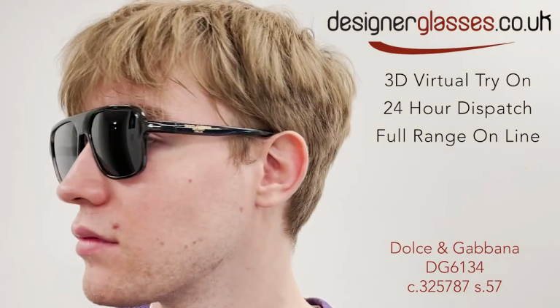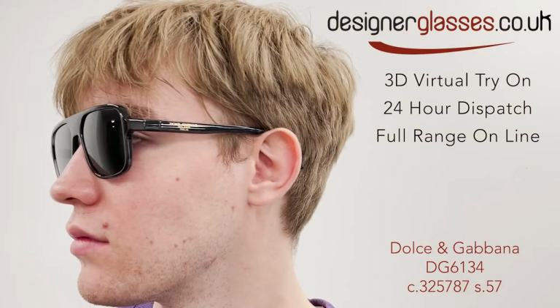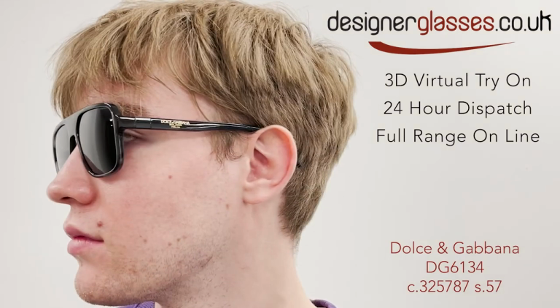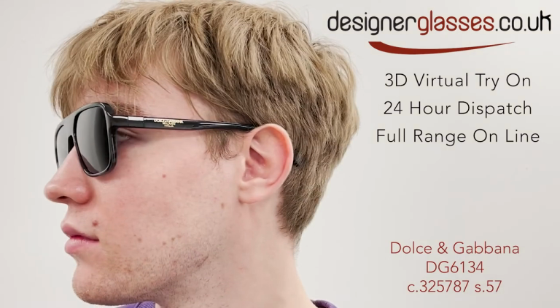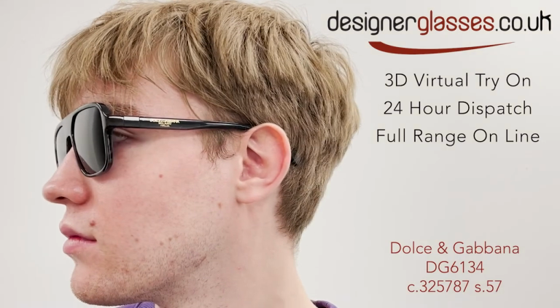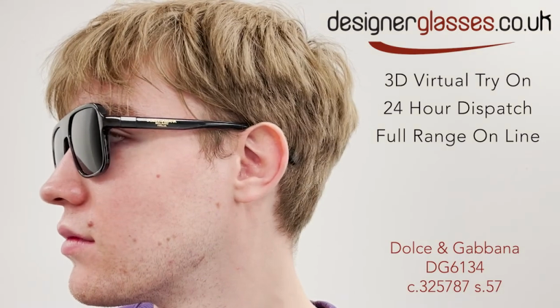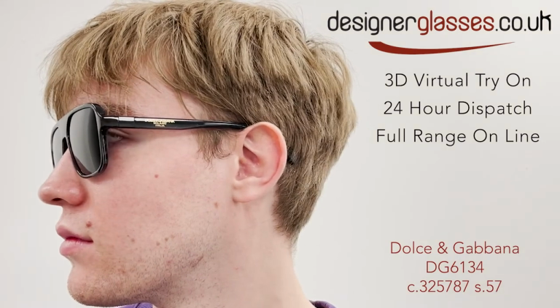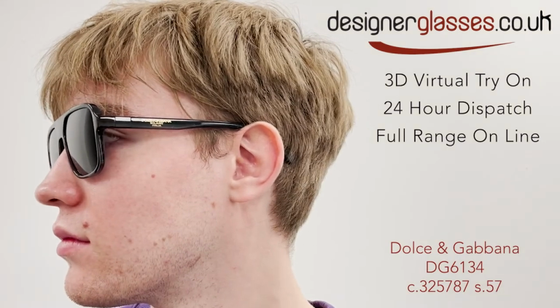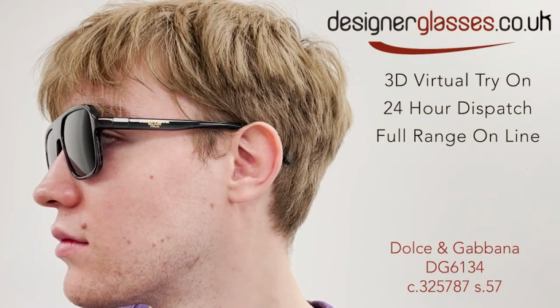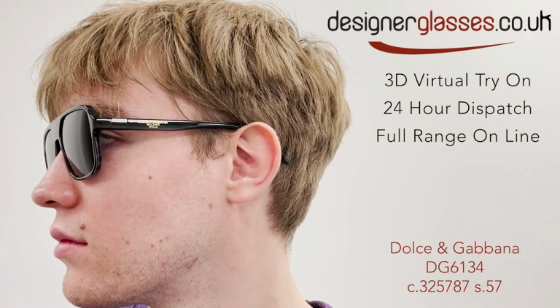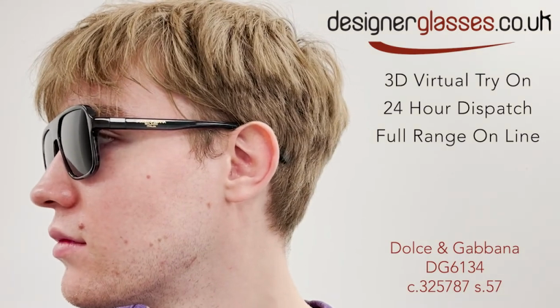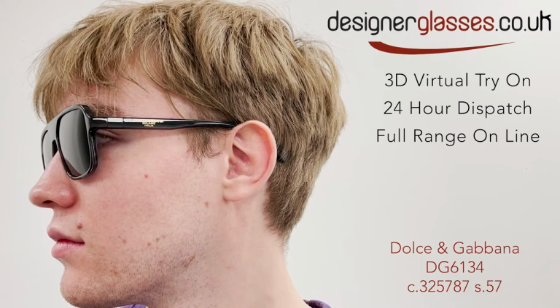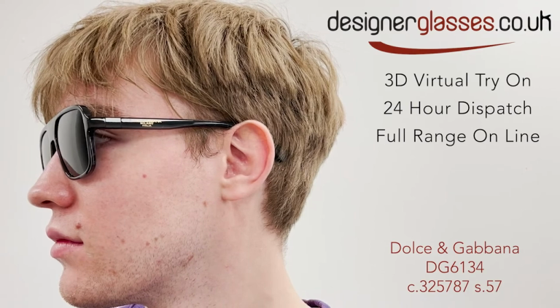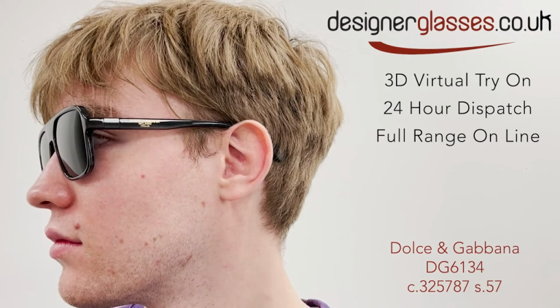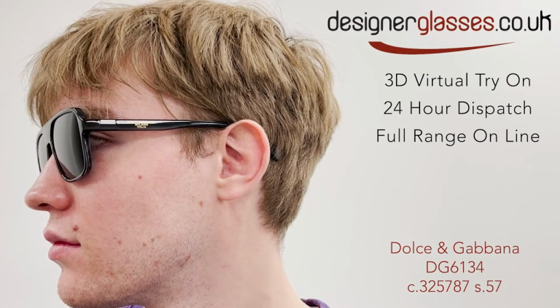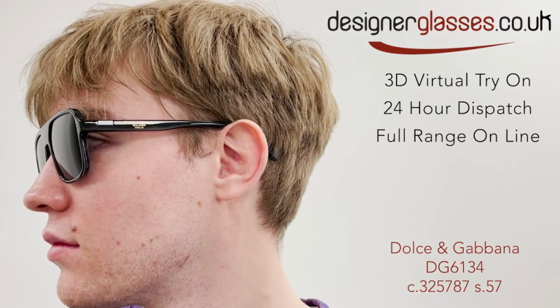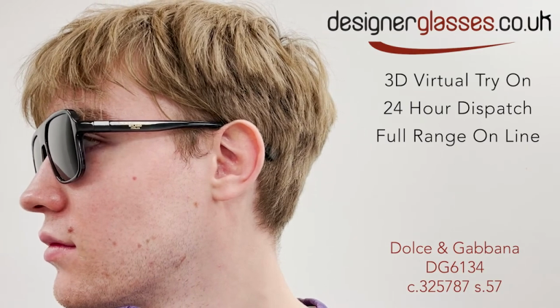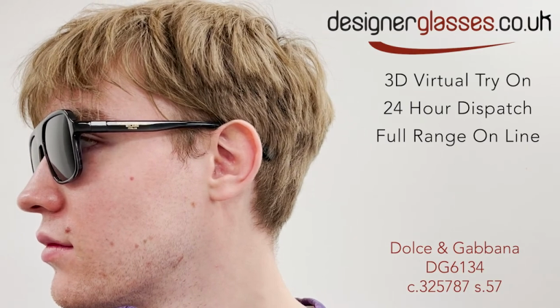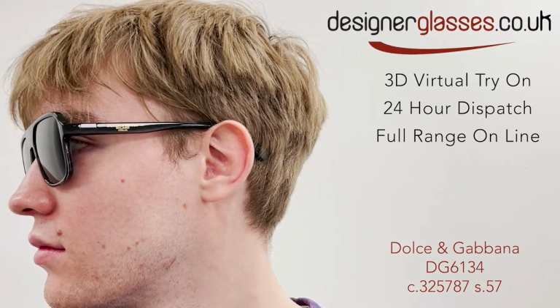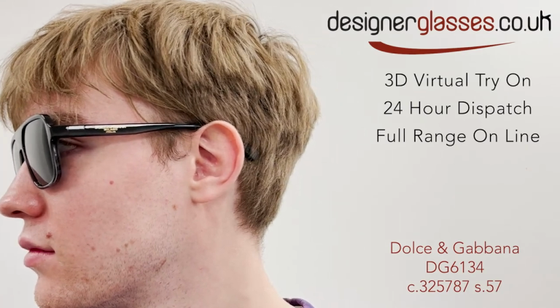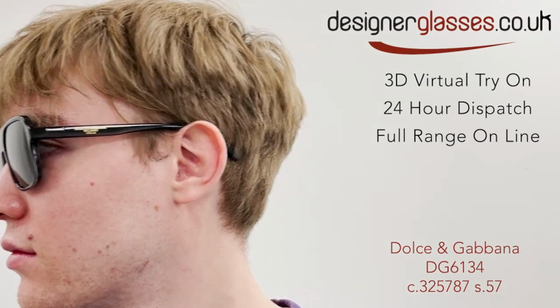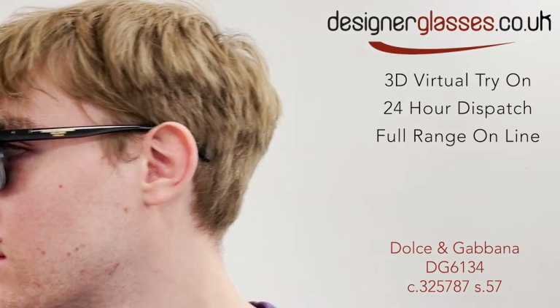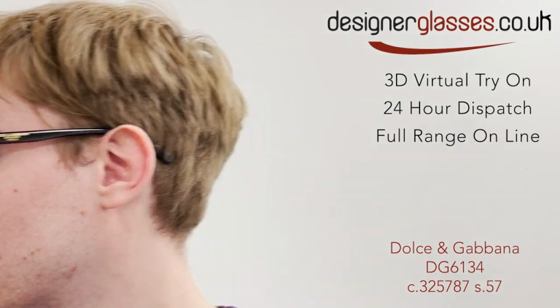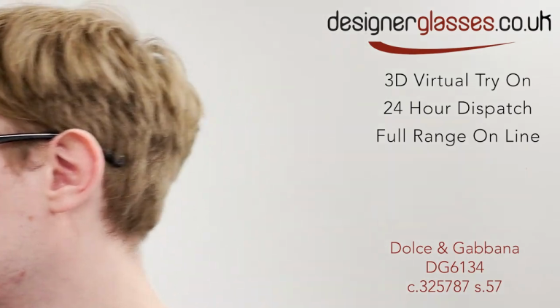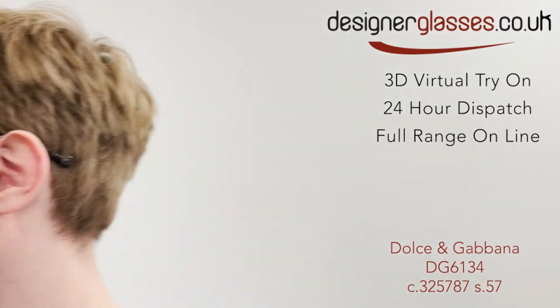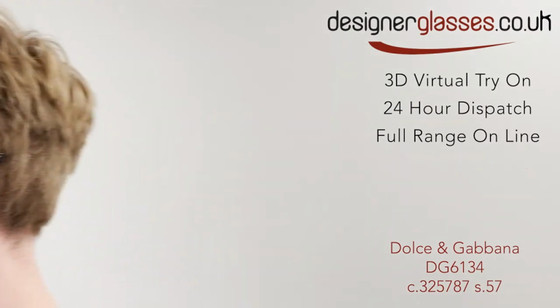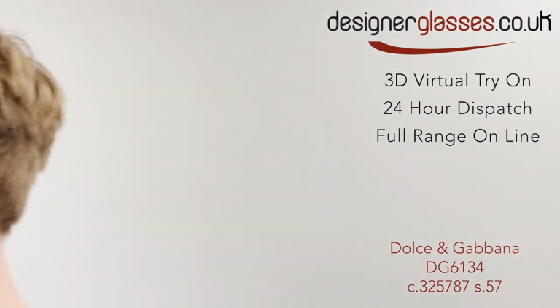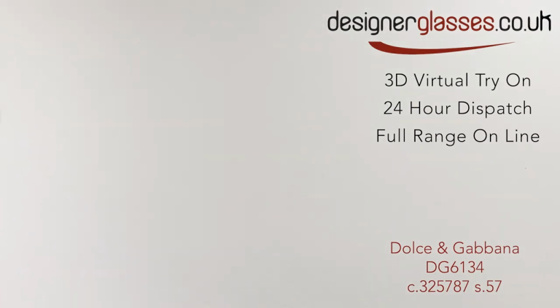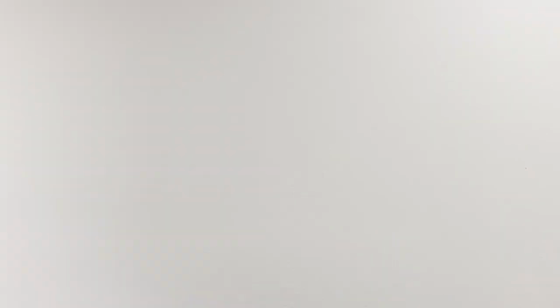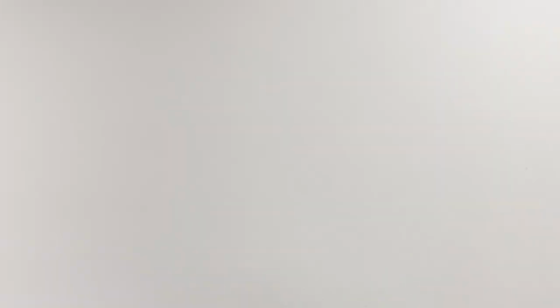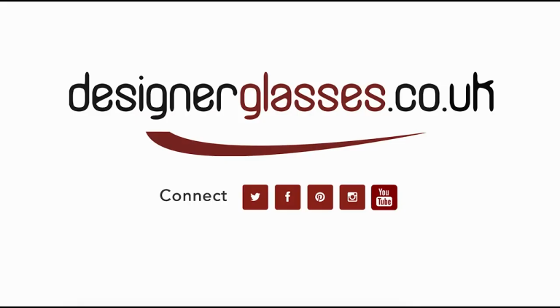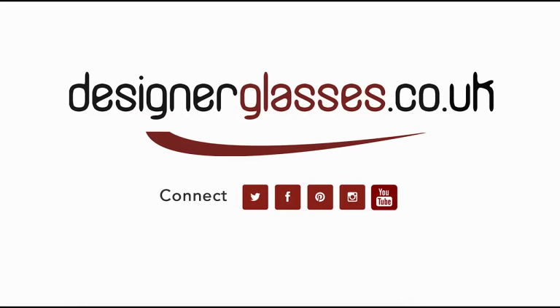Don't delay for summer and order now from designerglasses.co.uk, and please leave us a like for more reels.